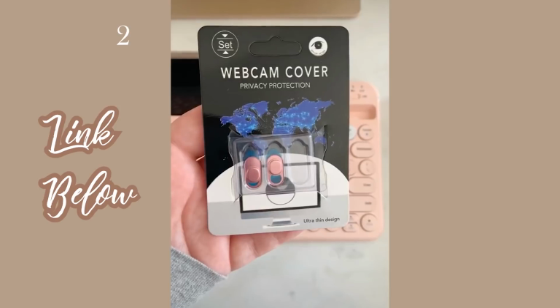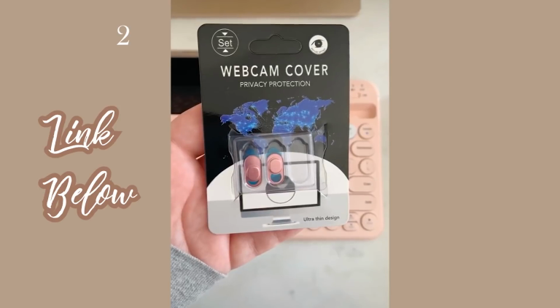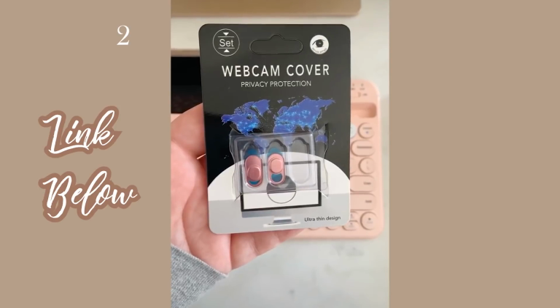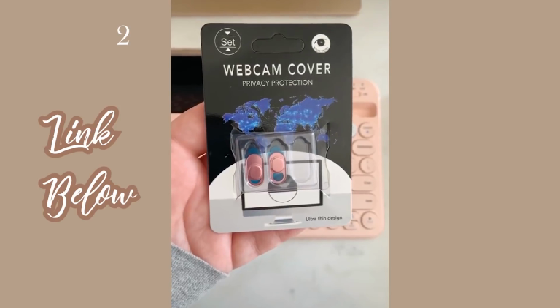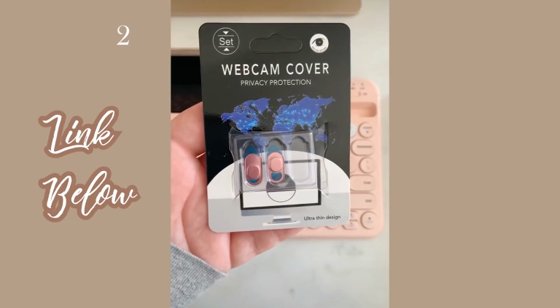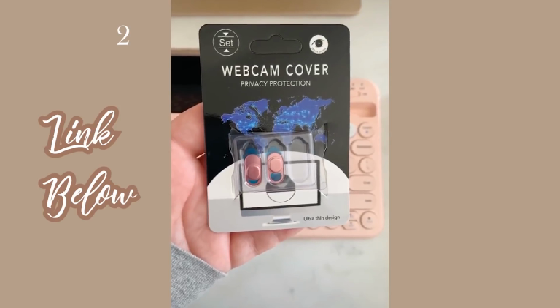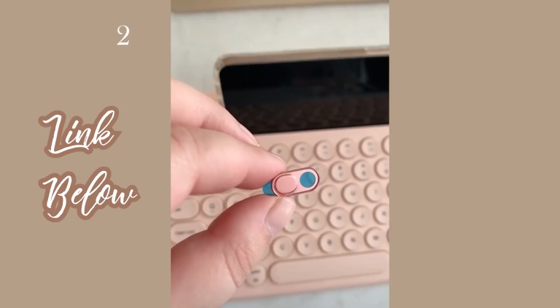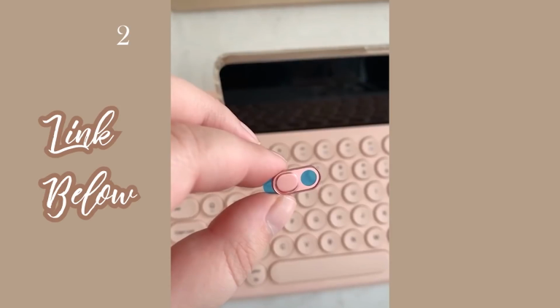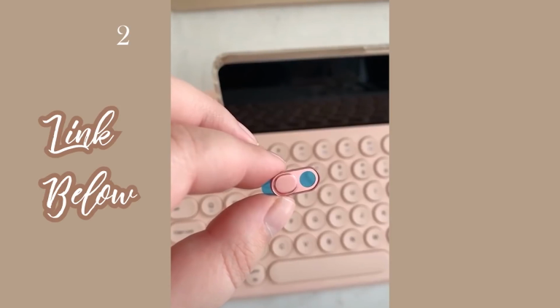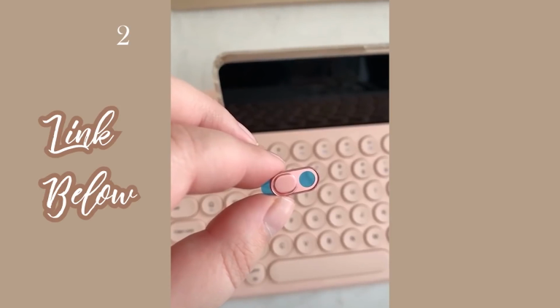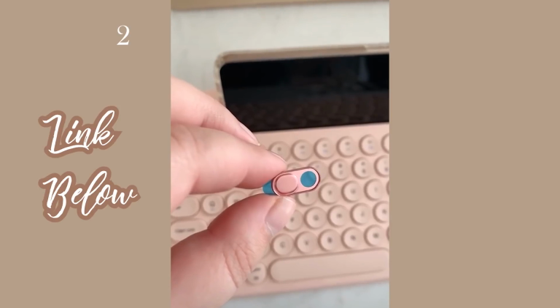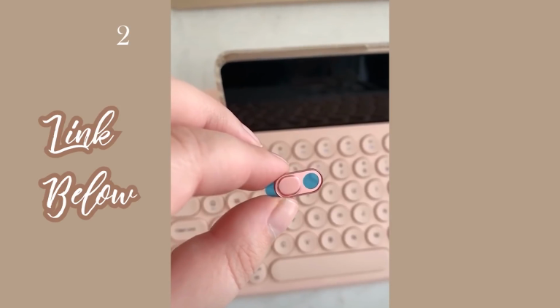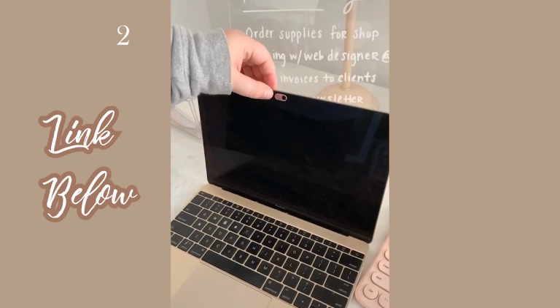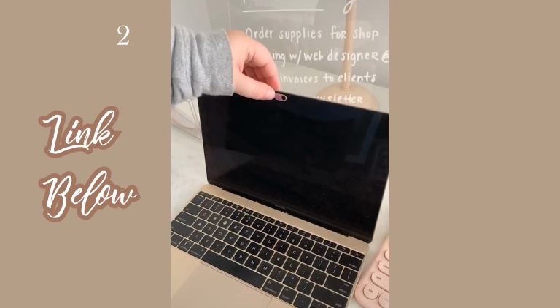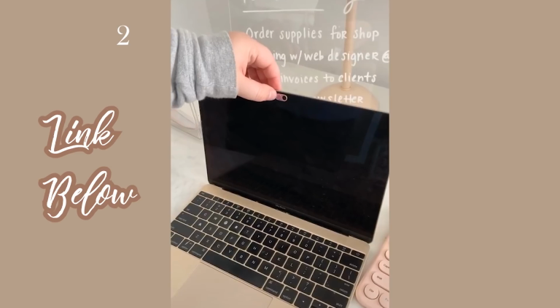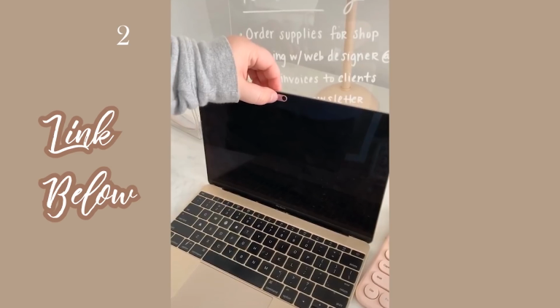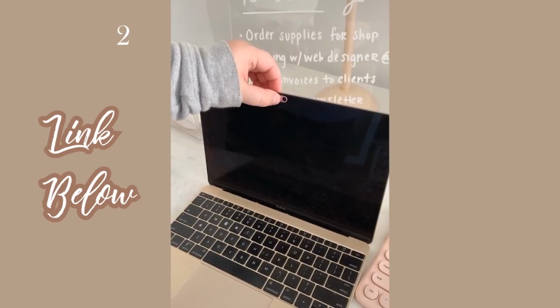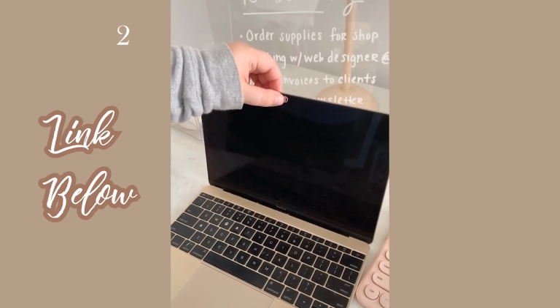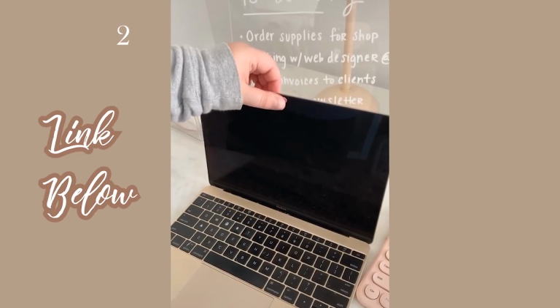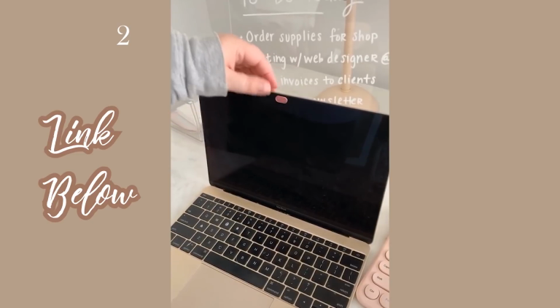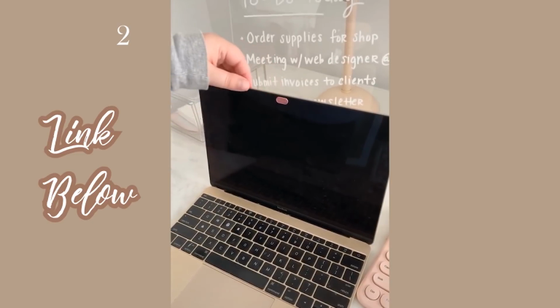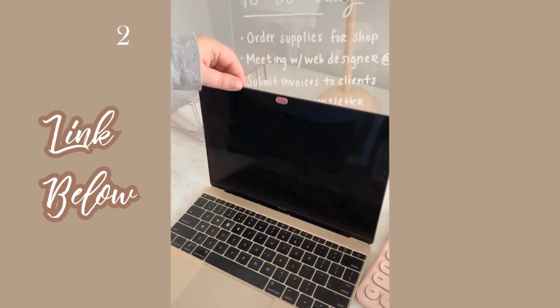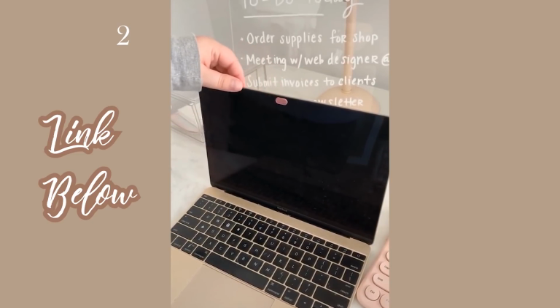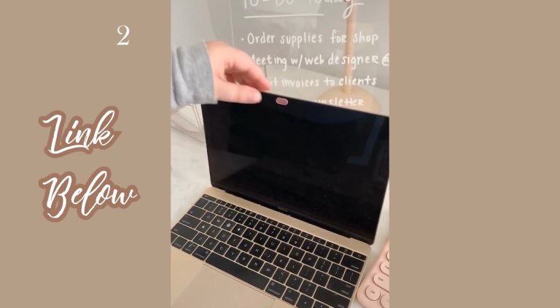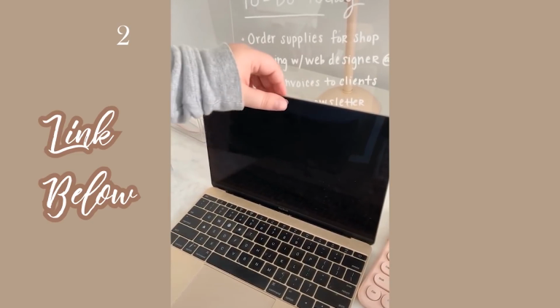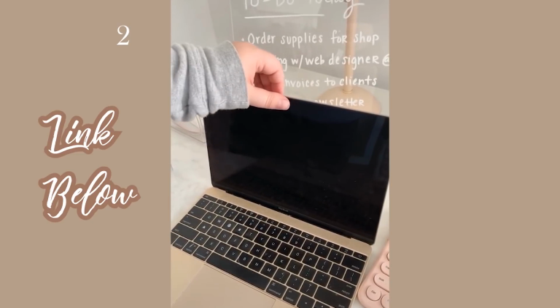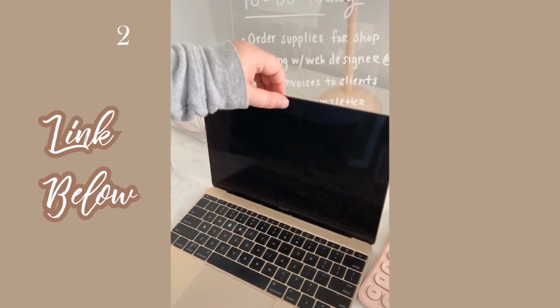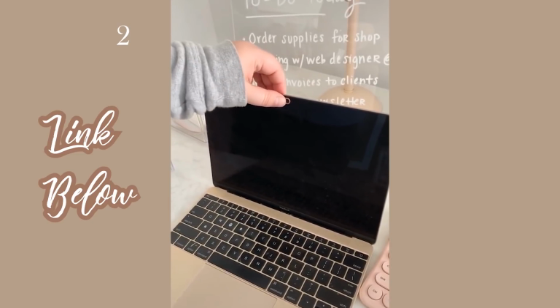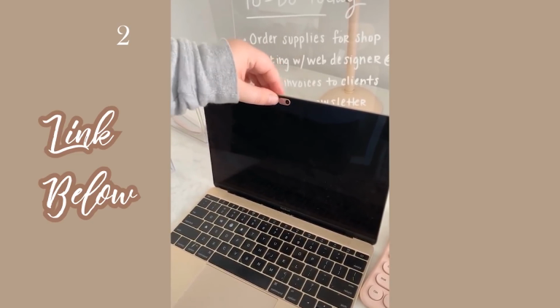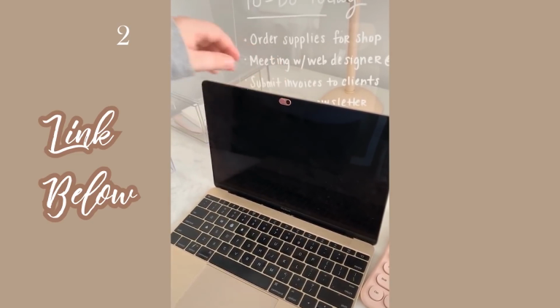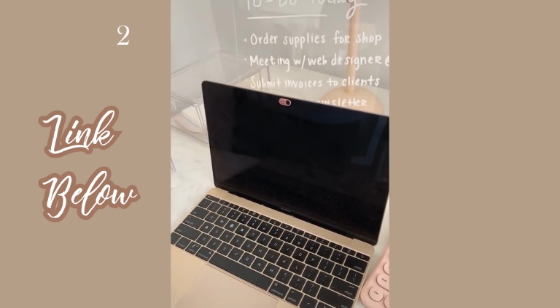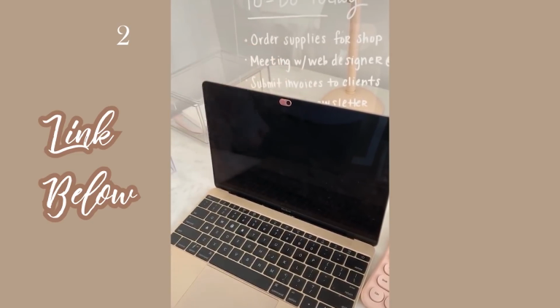First up is this webcam cover. You can stick it right over your computer camera and slide it back and forth for privacy when you're not using it, or to make sure no one can see you on Zoom.